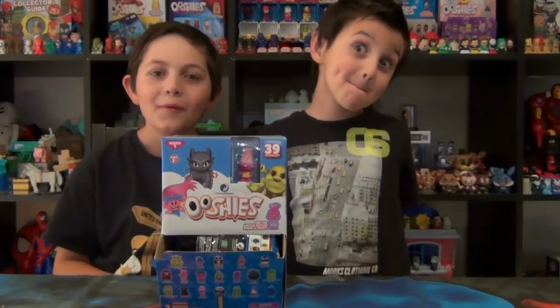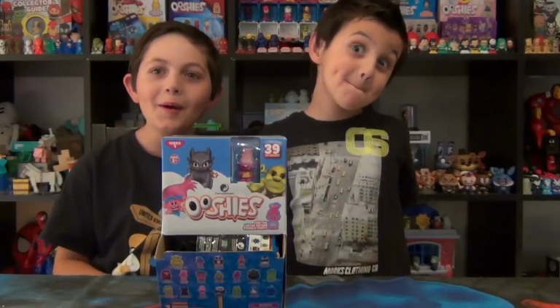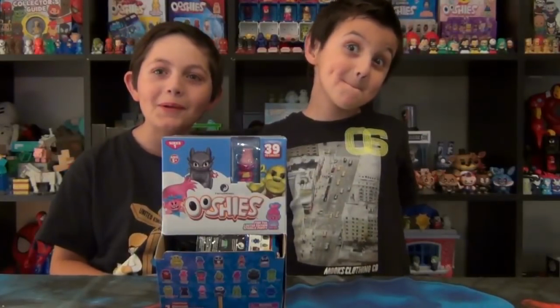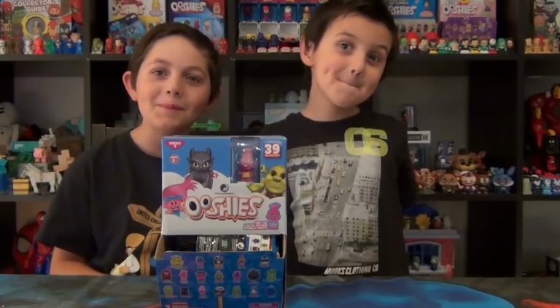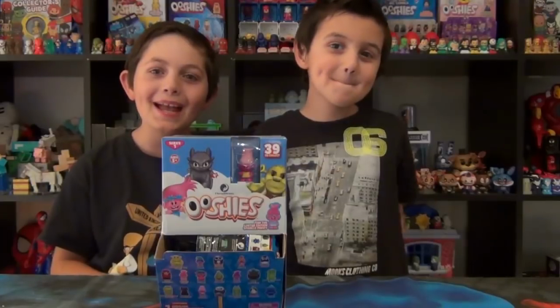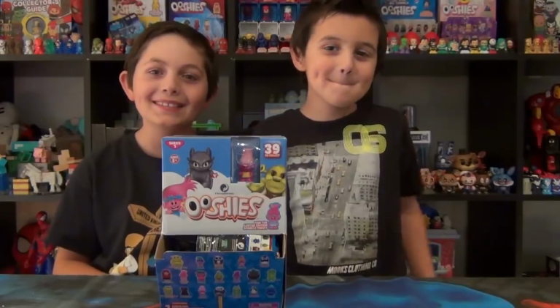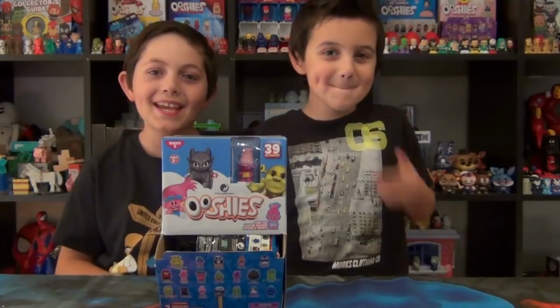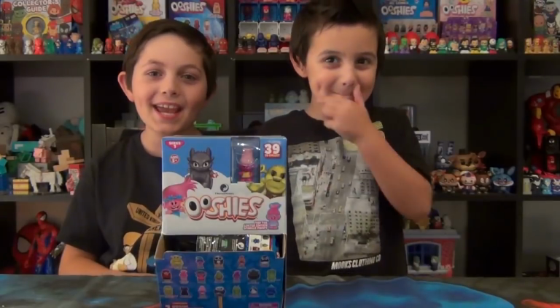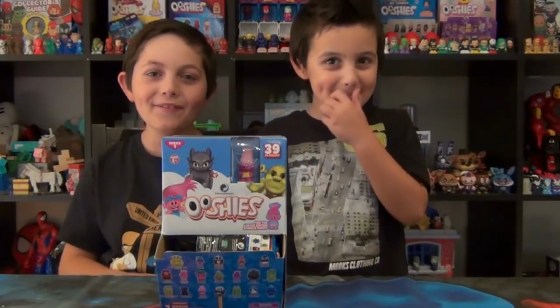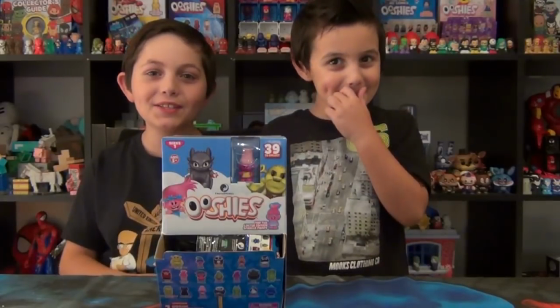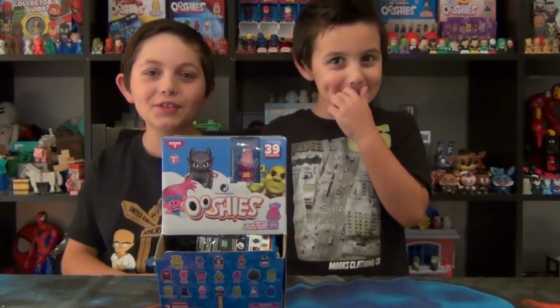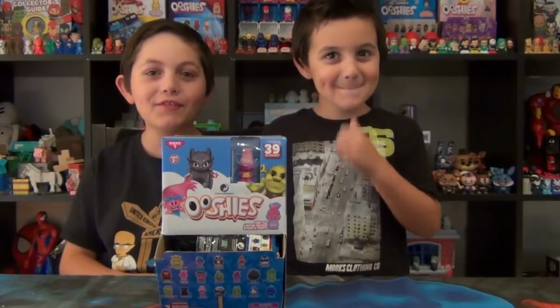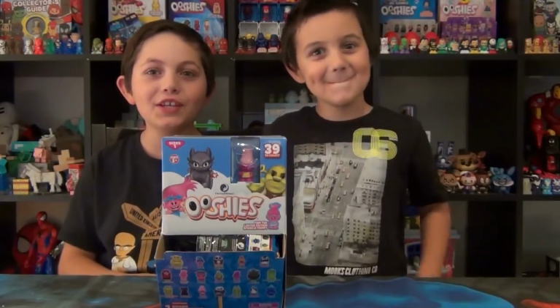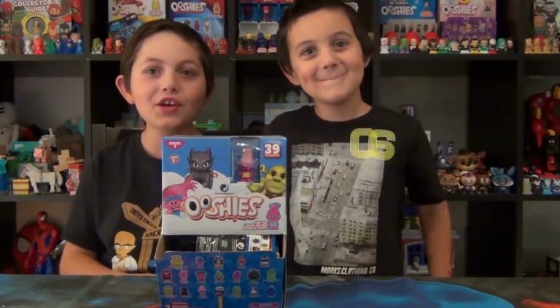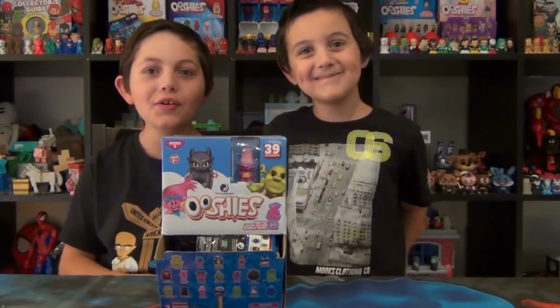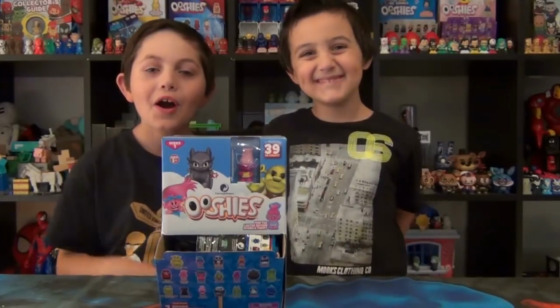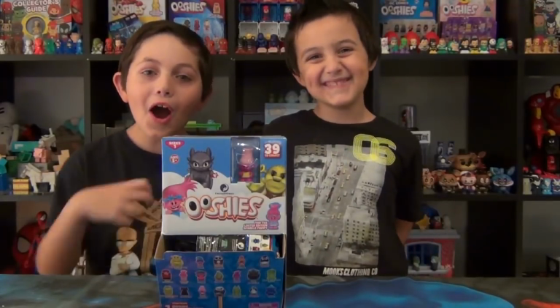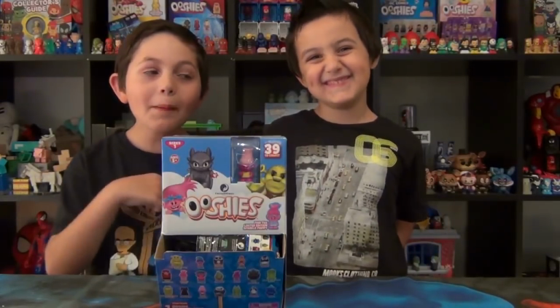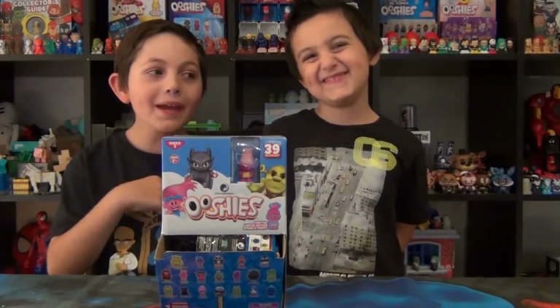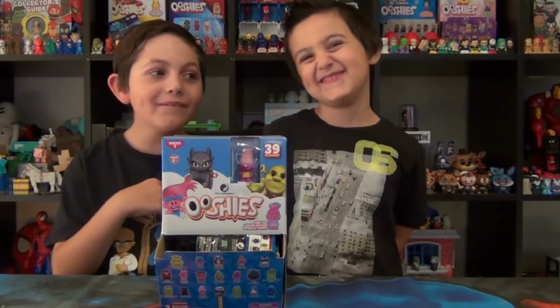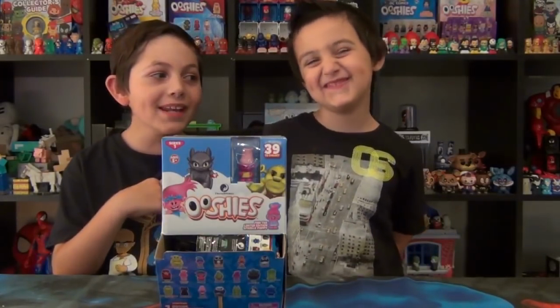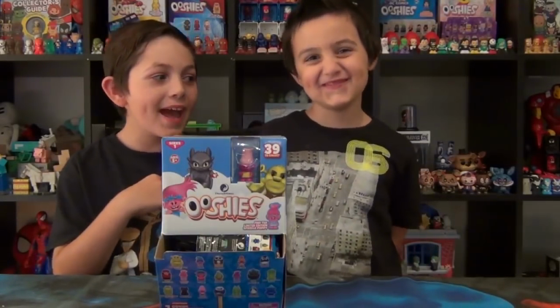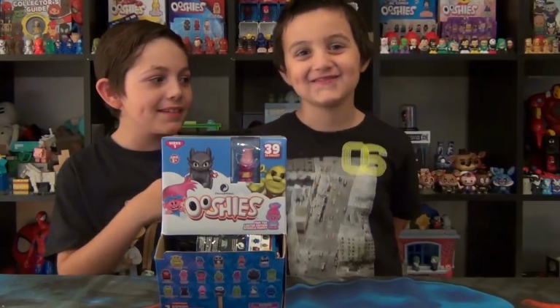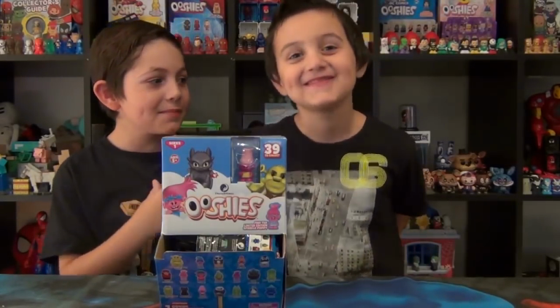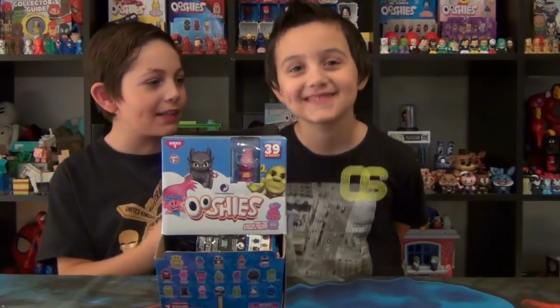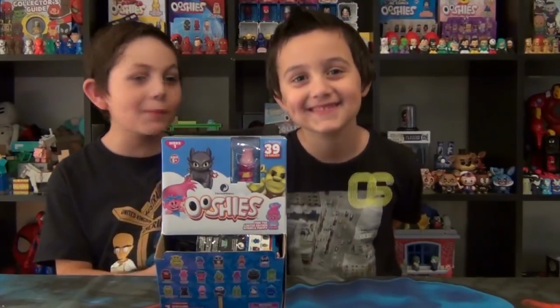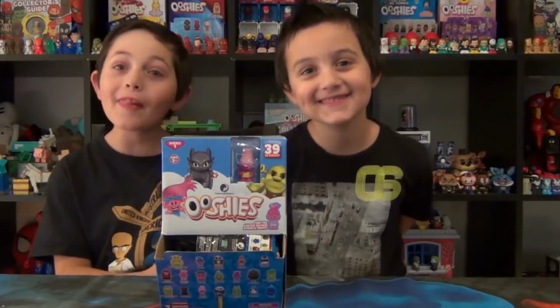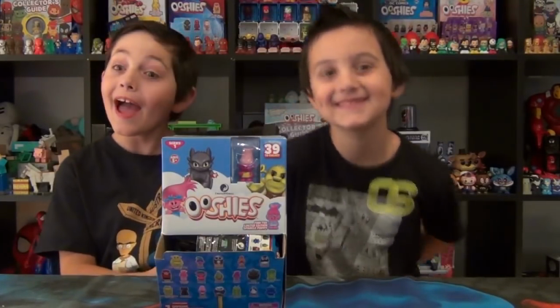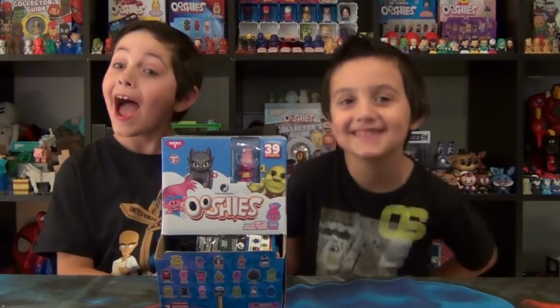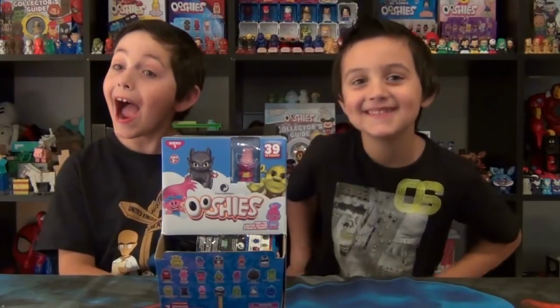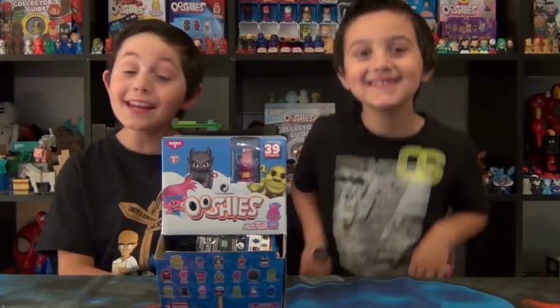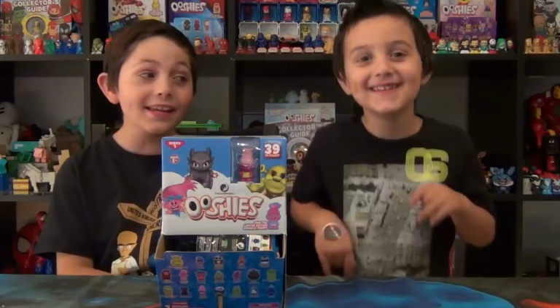Welcome back to Ethan Toys for you. I'm Ethan, and this is my little brother Aiden.